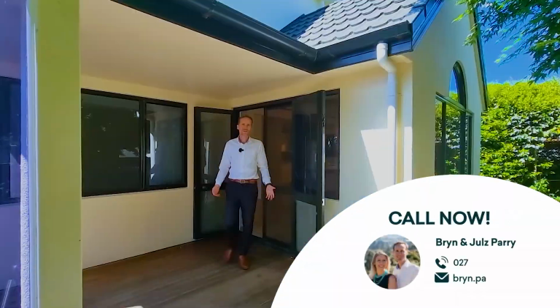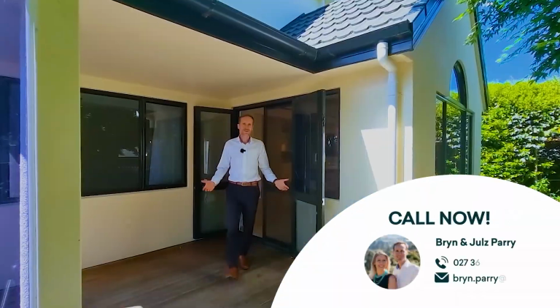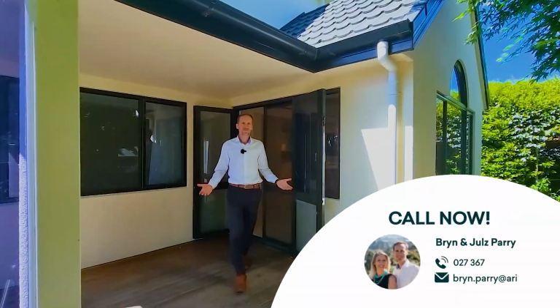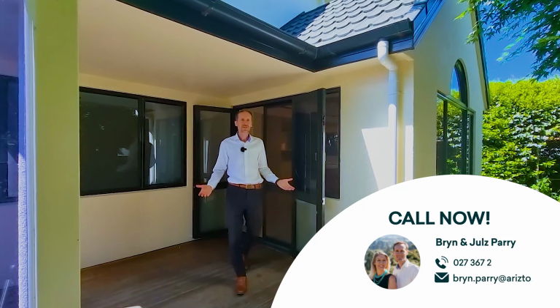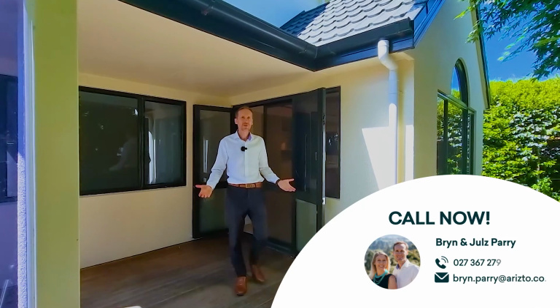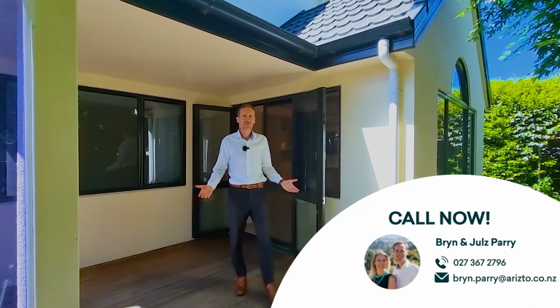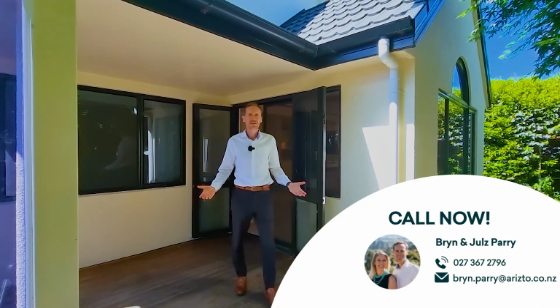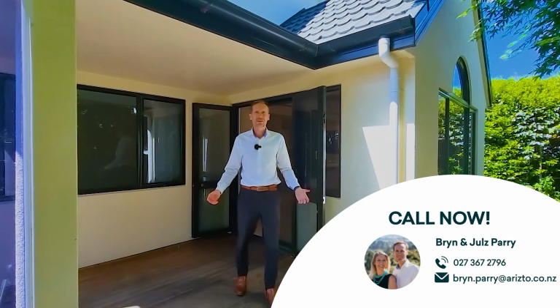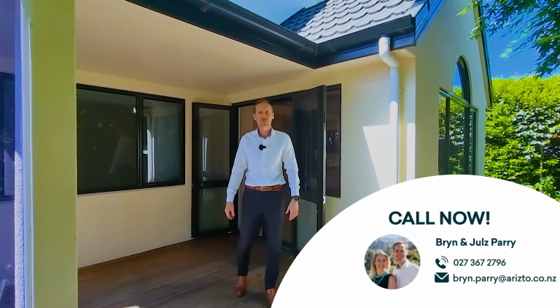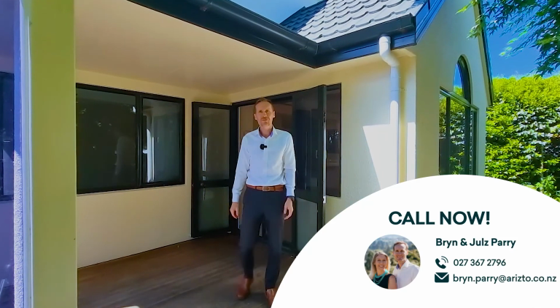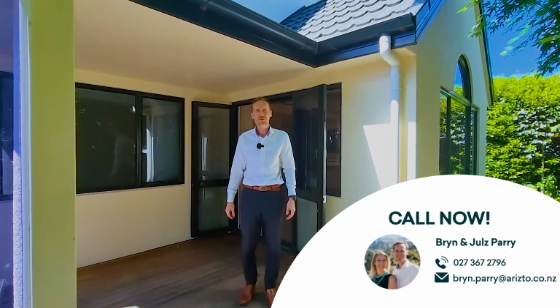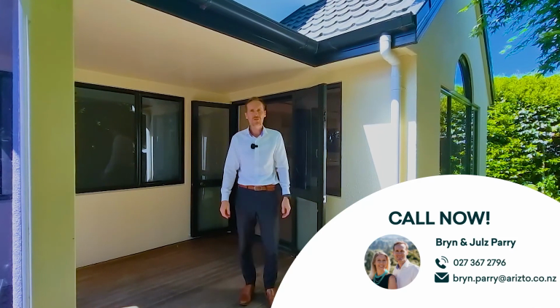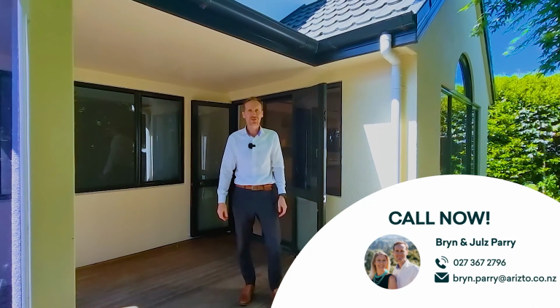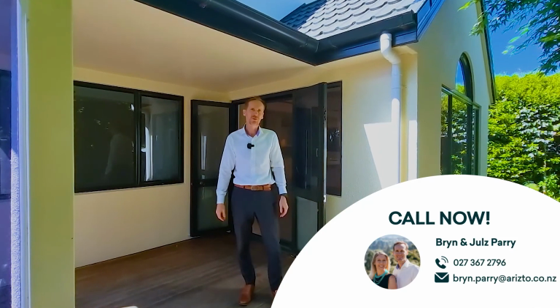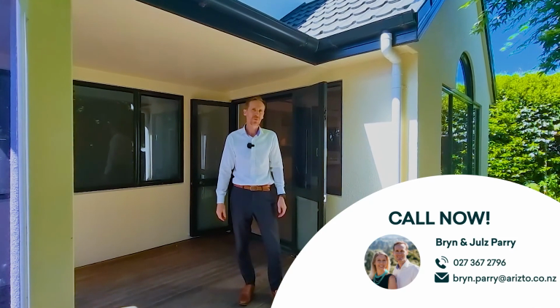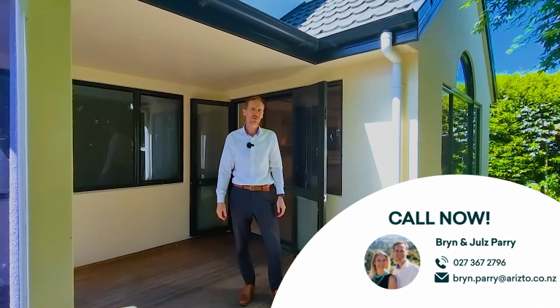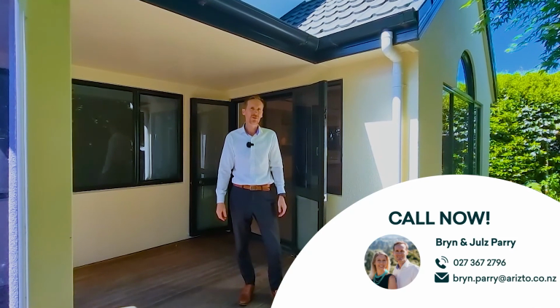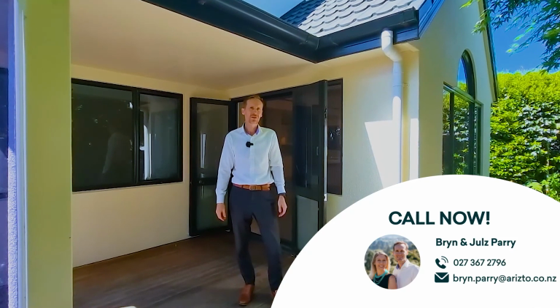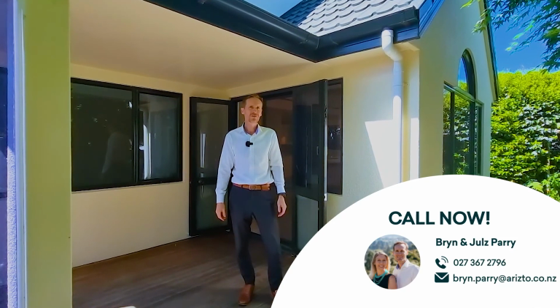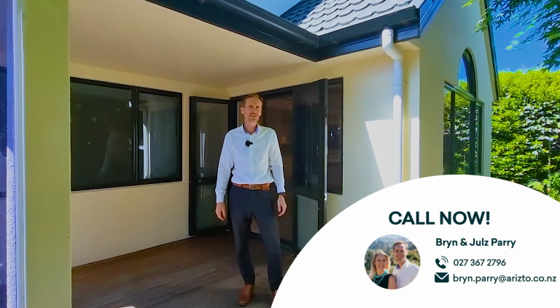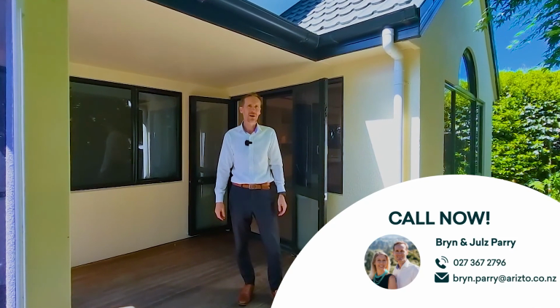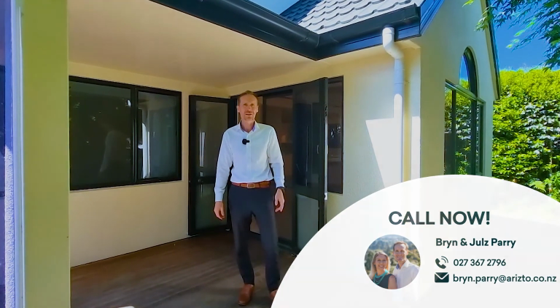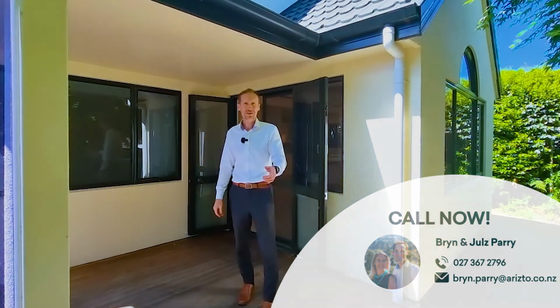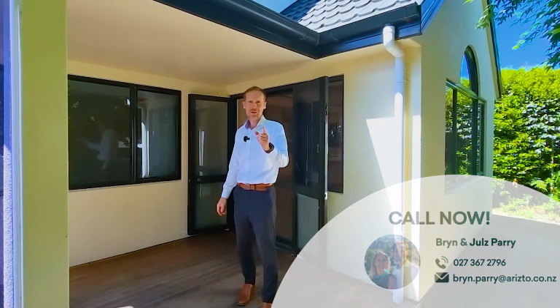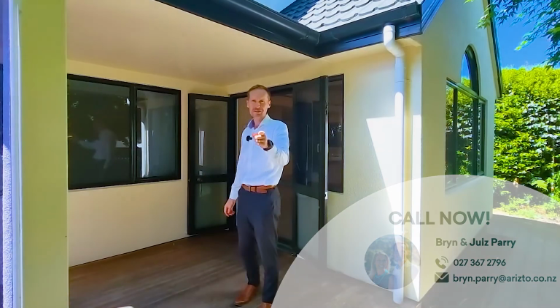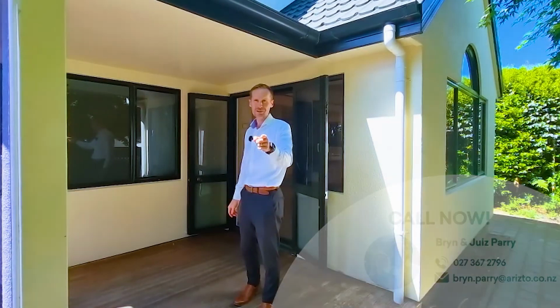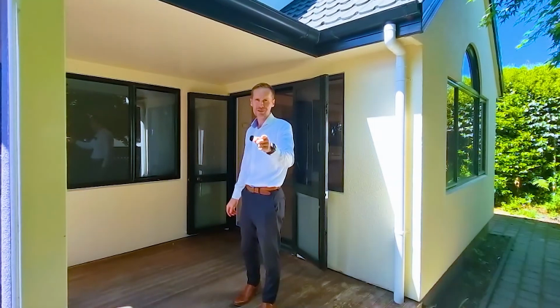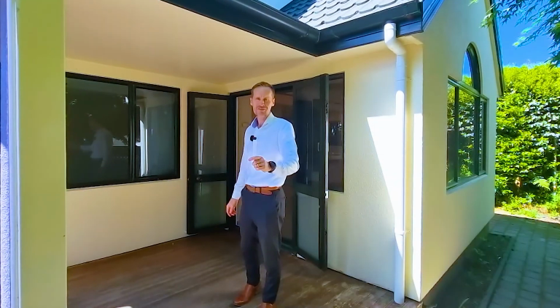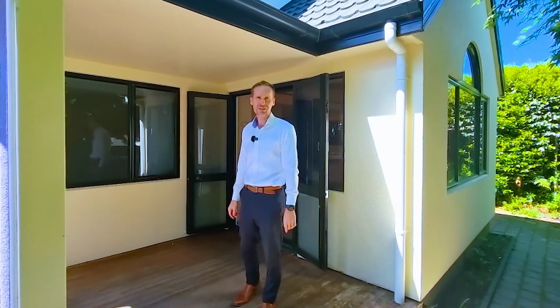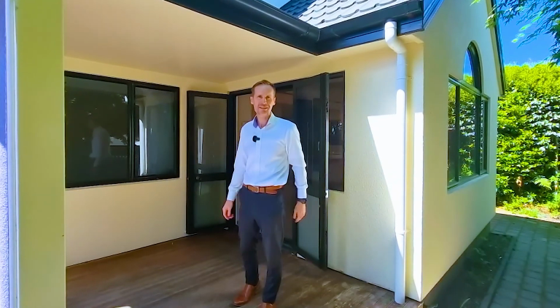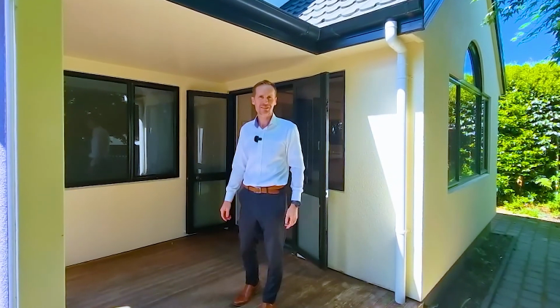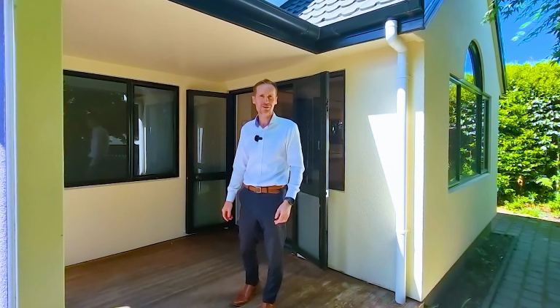If you like what you've seen, if you want some further information or to book a private viewing, contact Team Perry. We'll look out for you from start to sold.